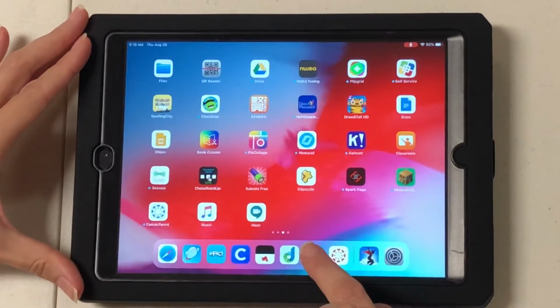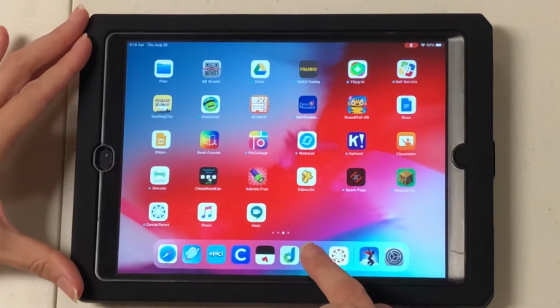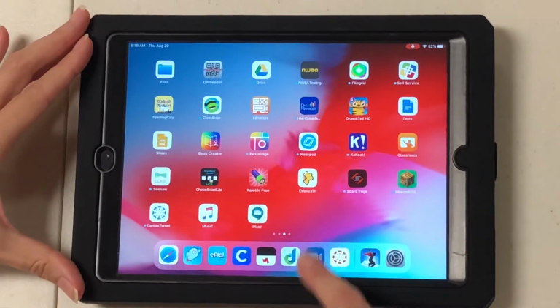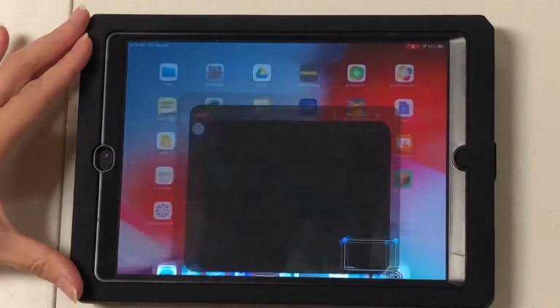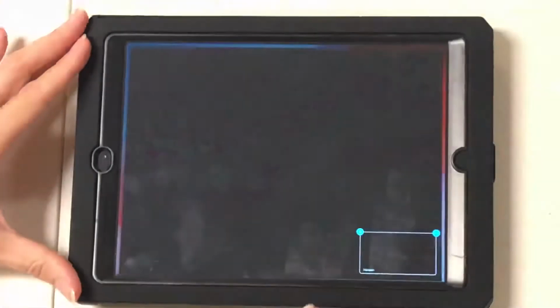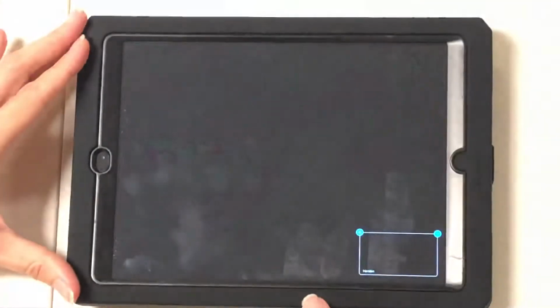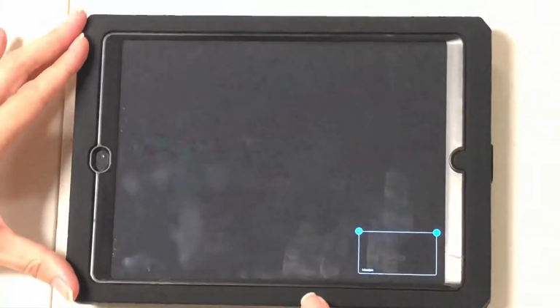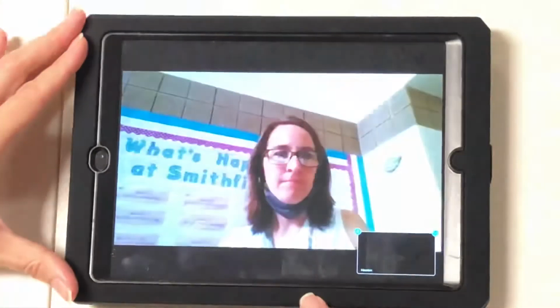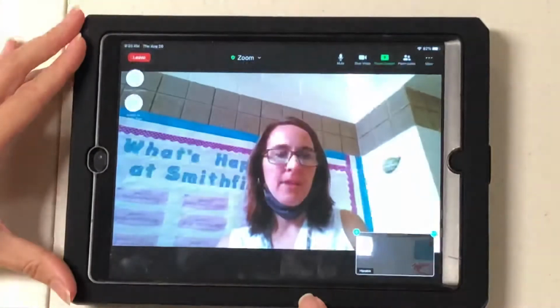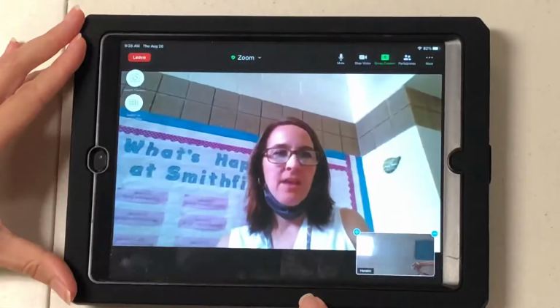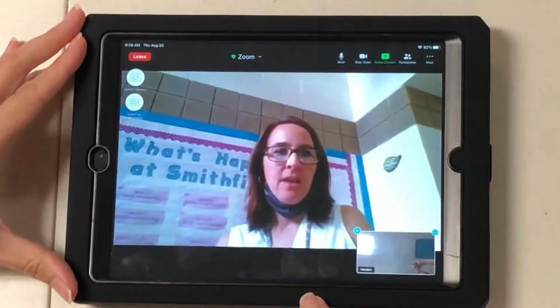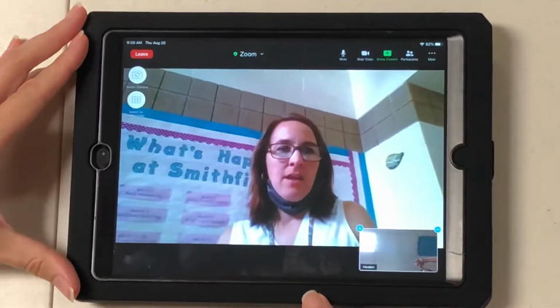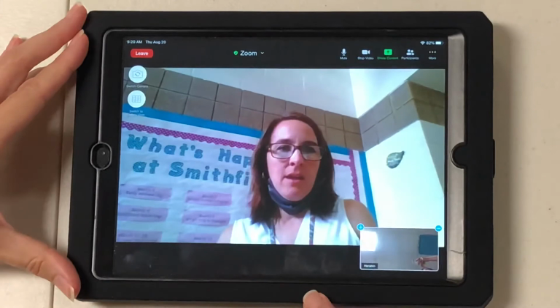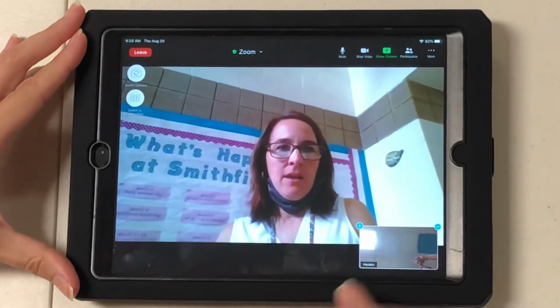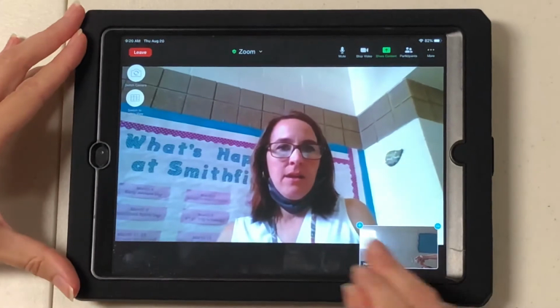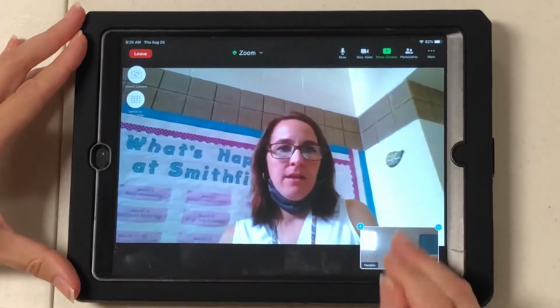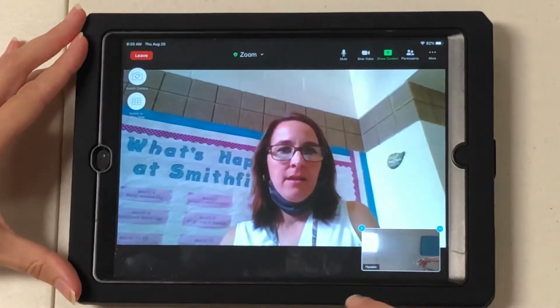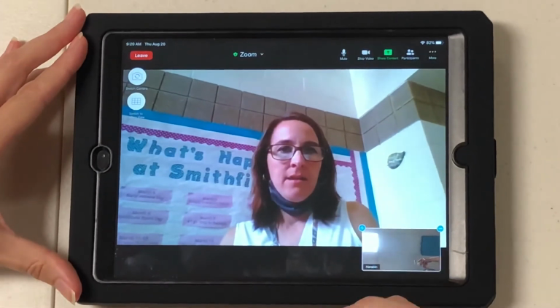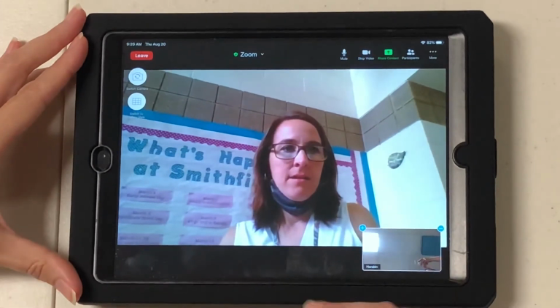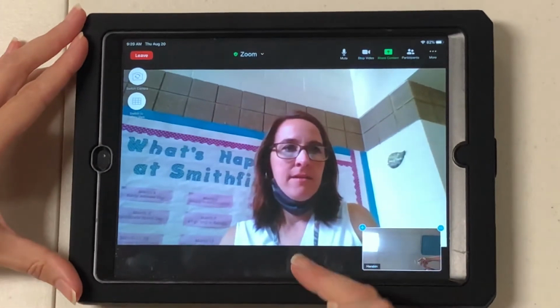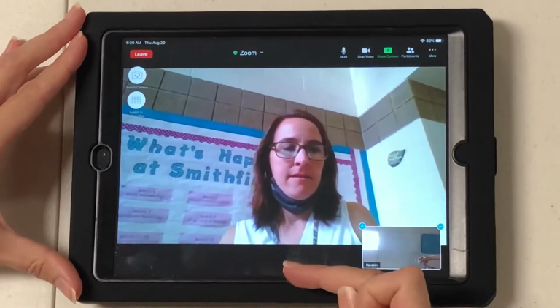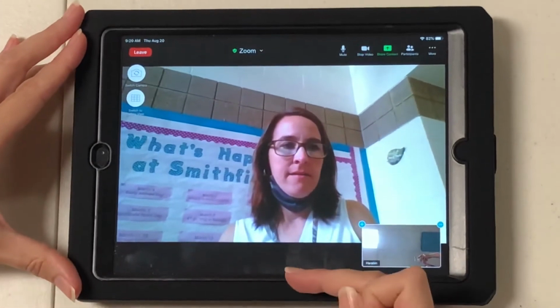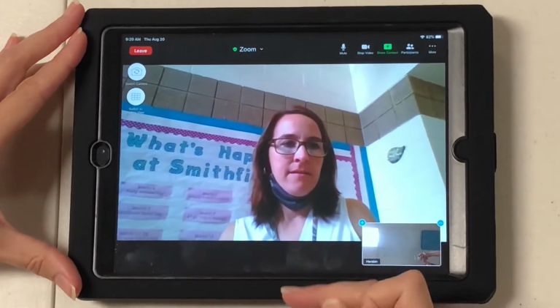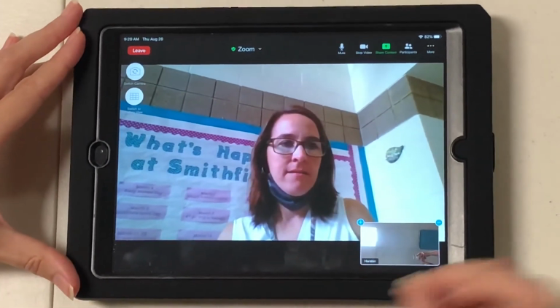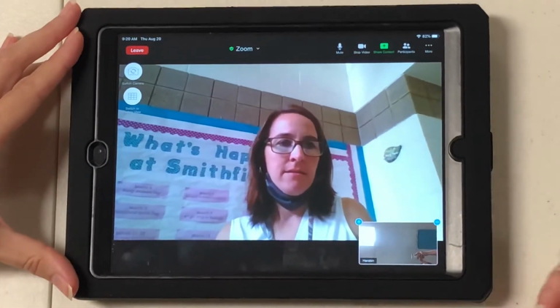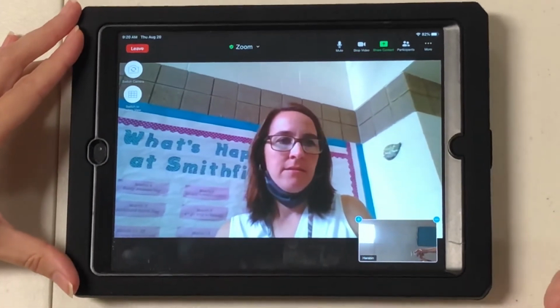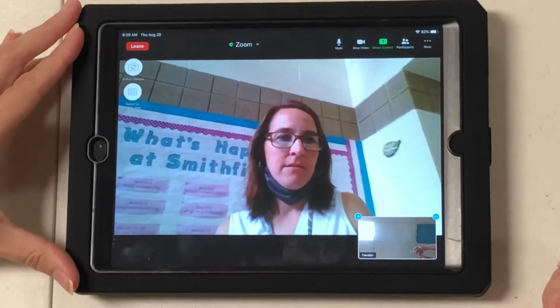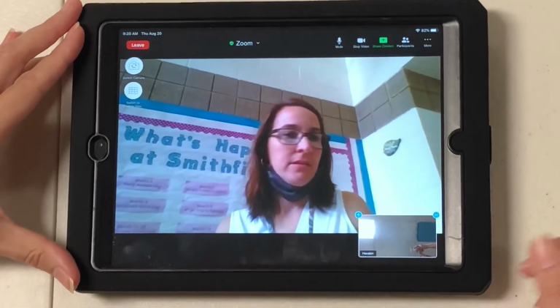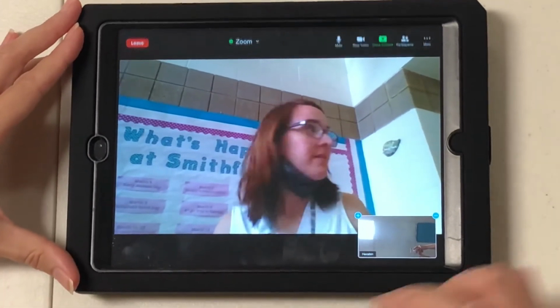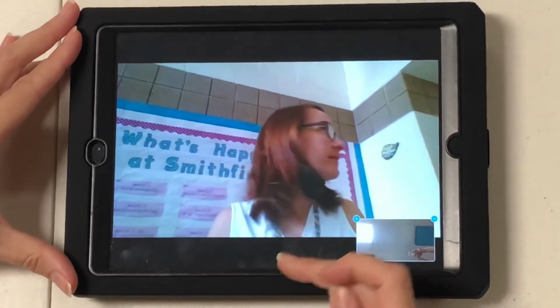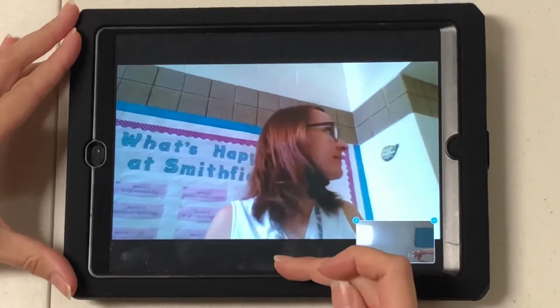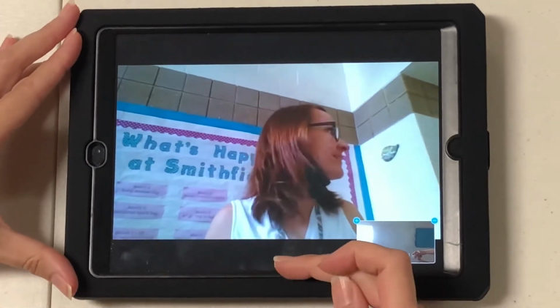So they're going to be in their Zoom meeting, and their teacher can see them at this point.